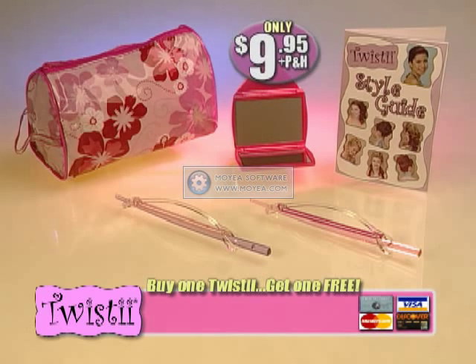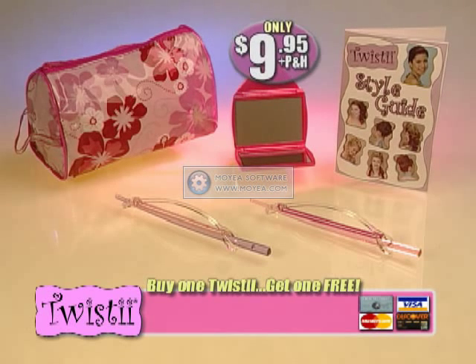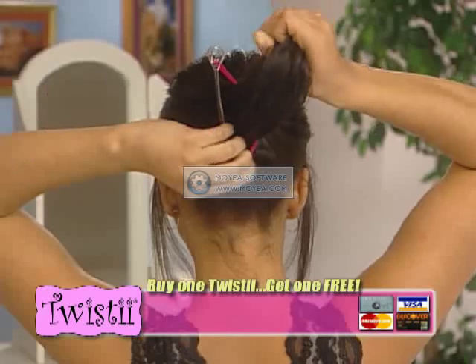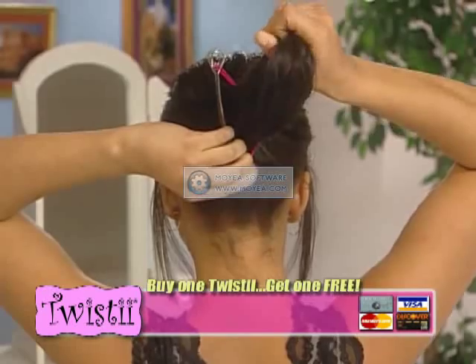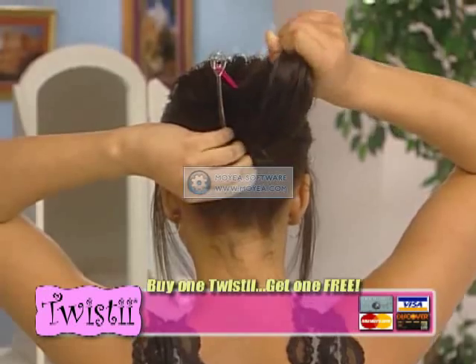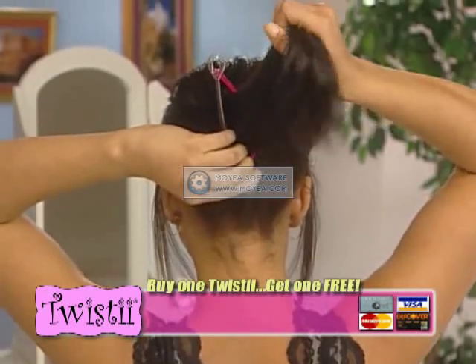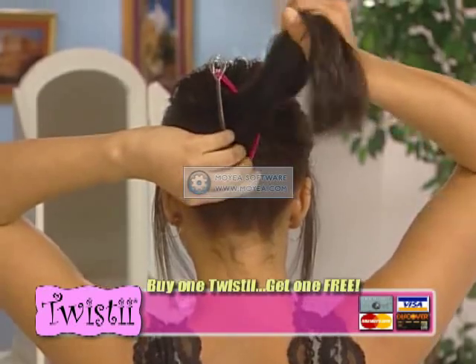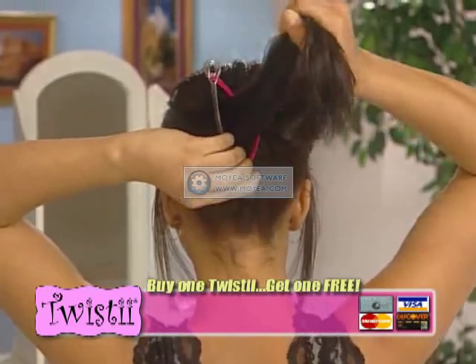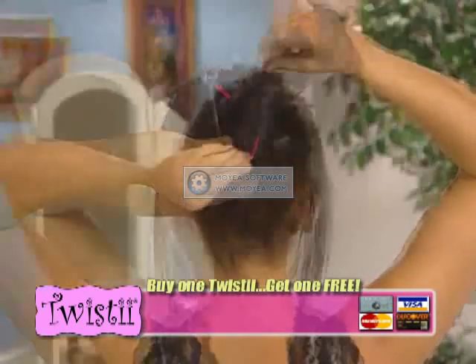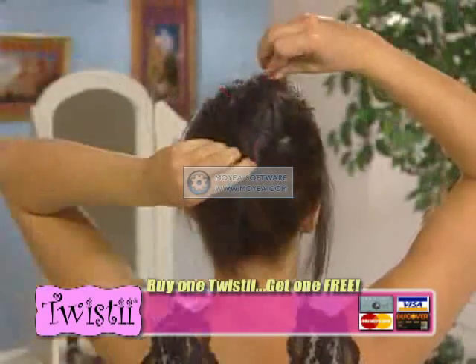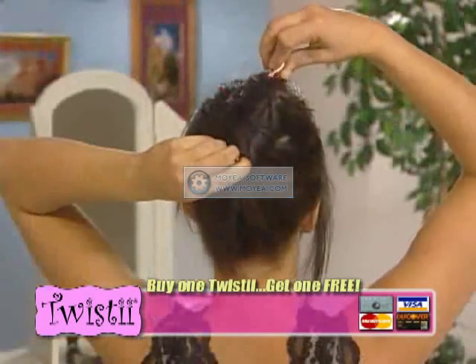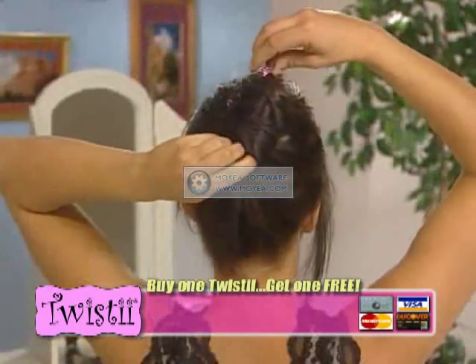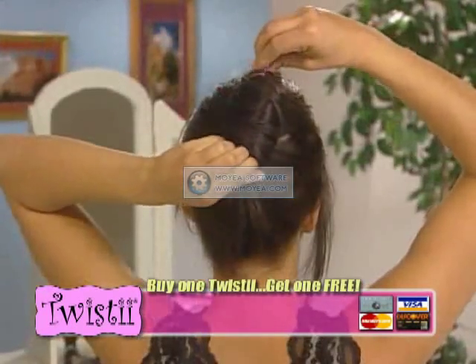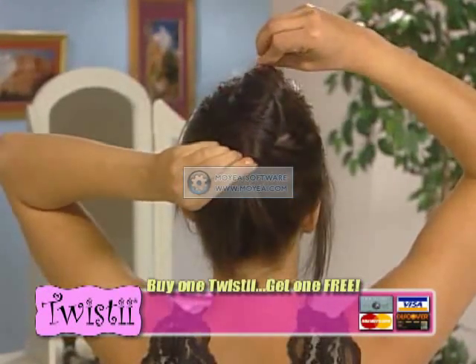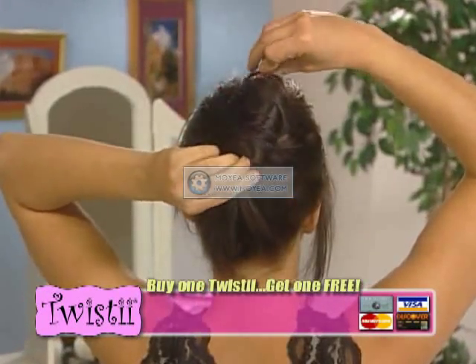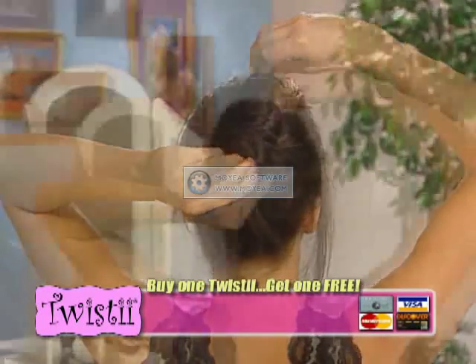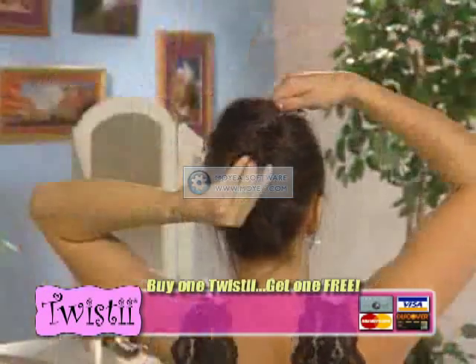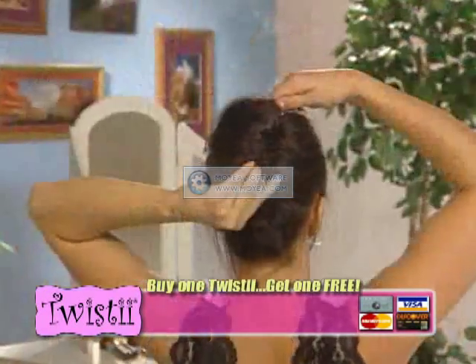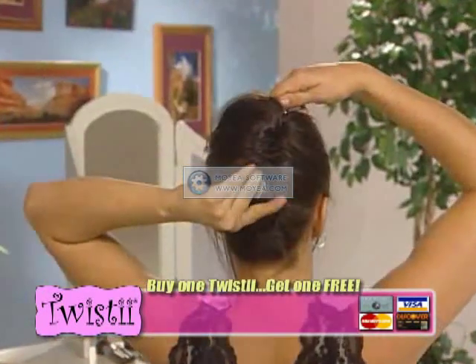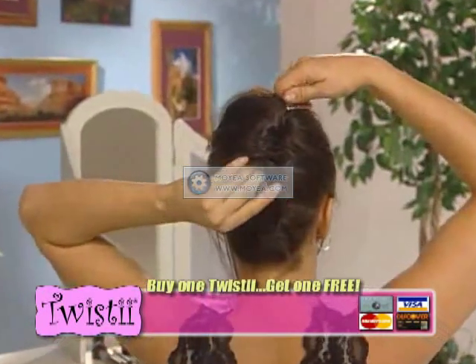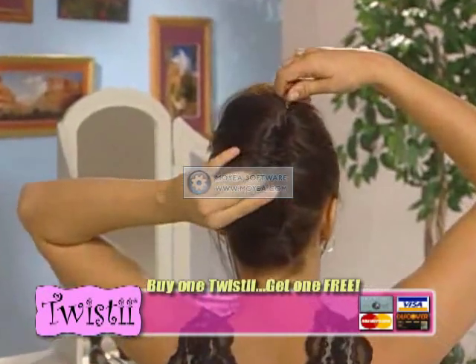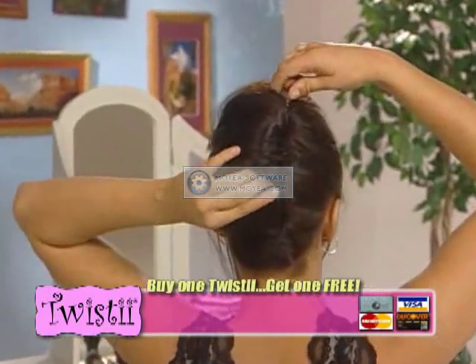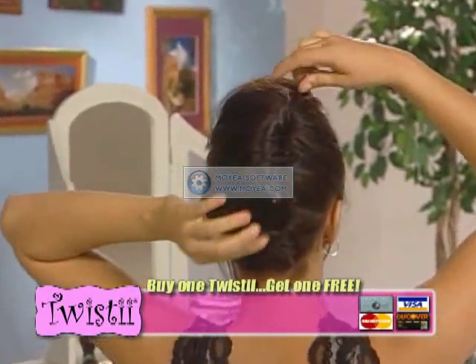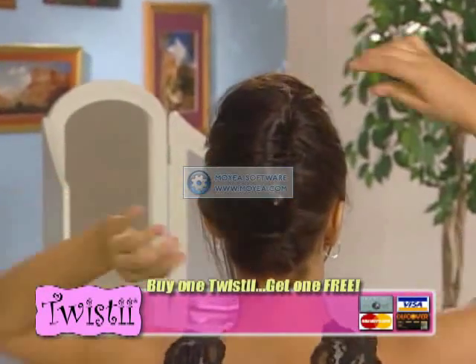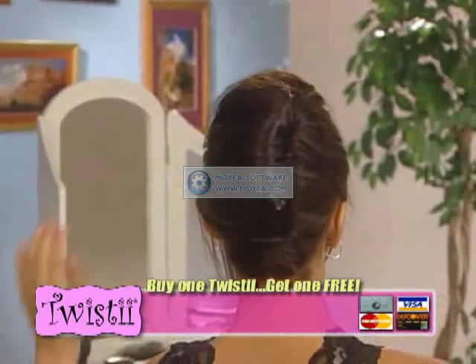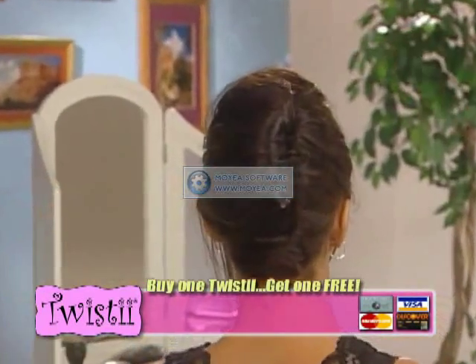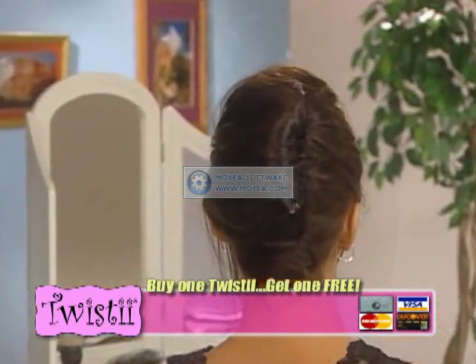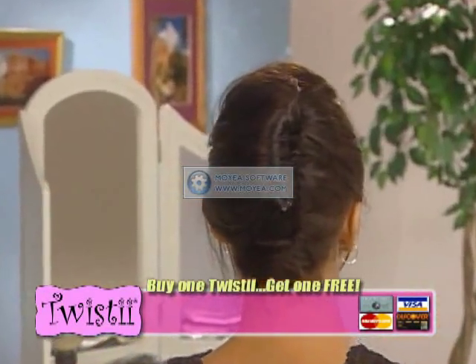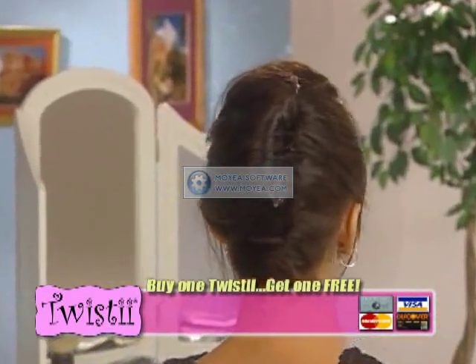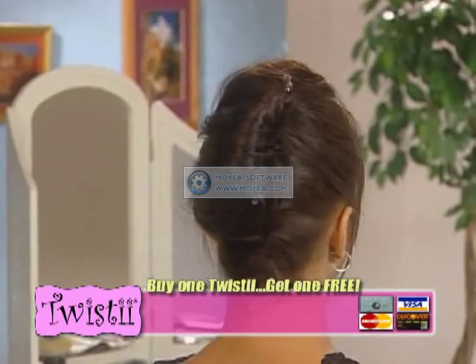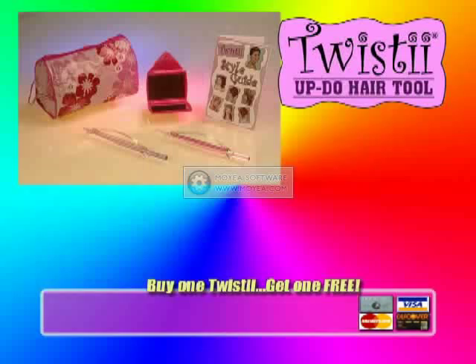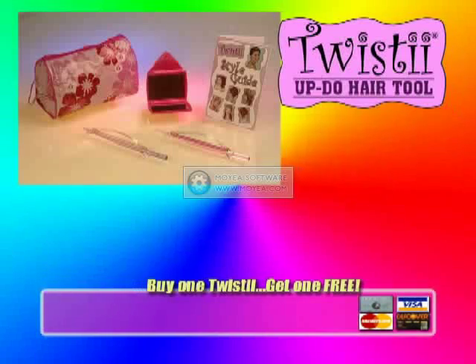Now with a simple twist, you can have a beautiful hairstyle in just seconds. Call now. All for just $9.95.